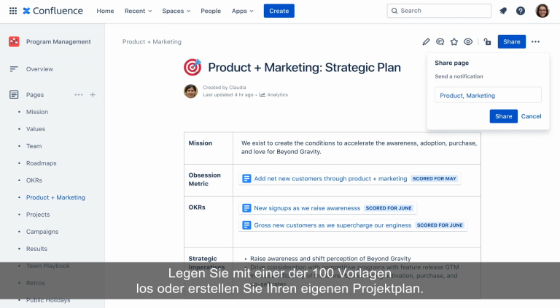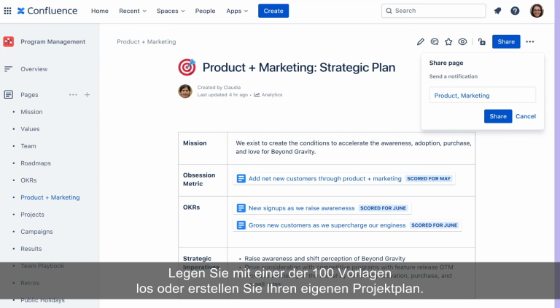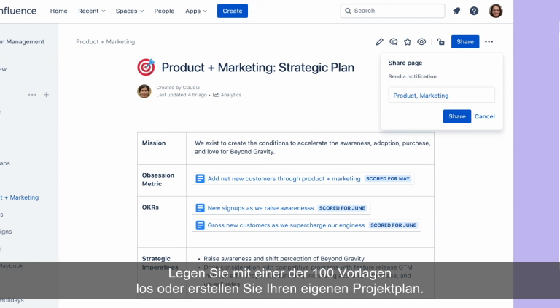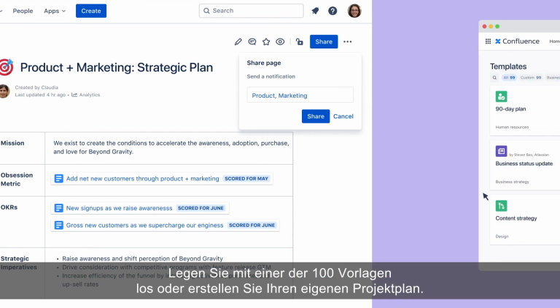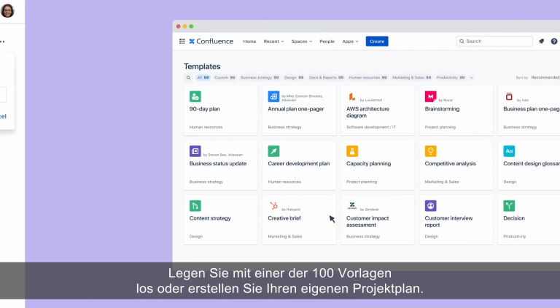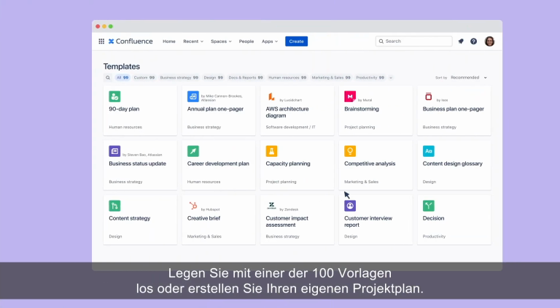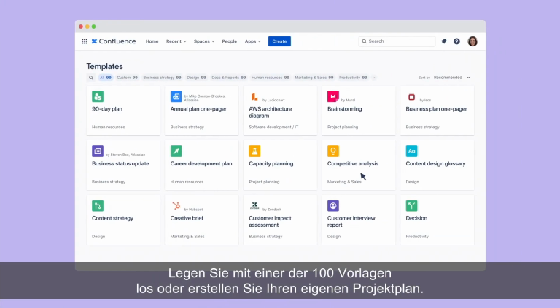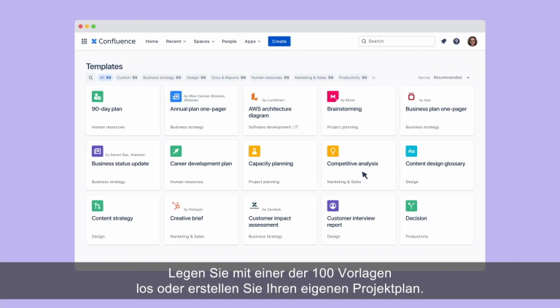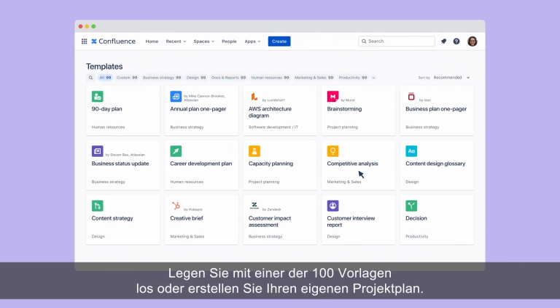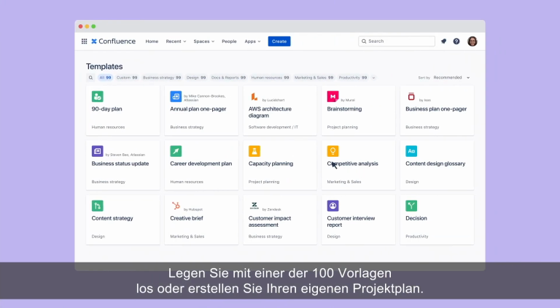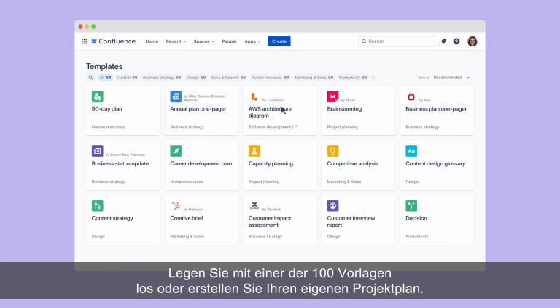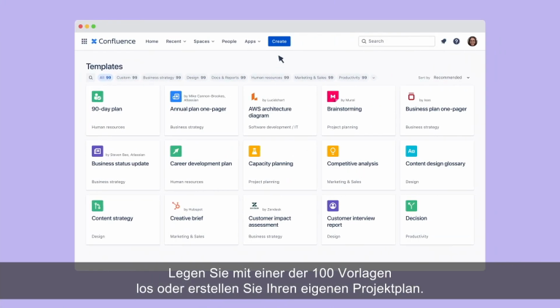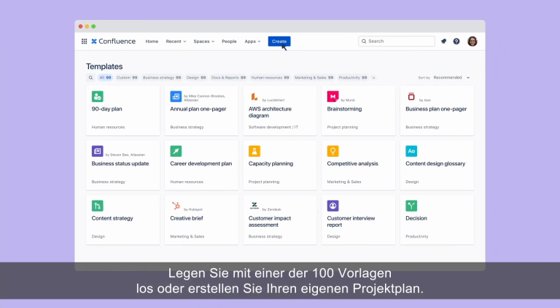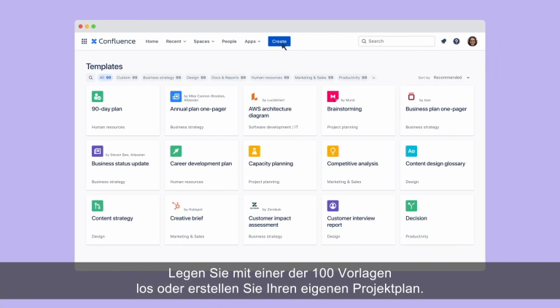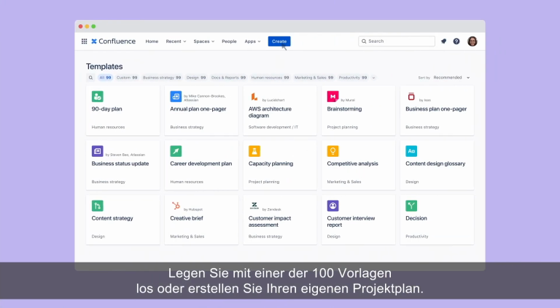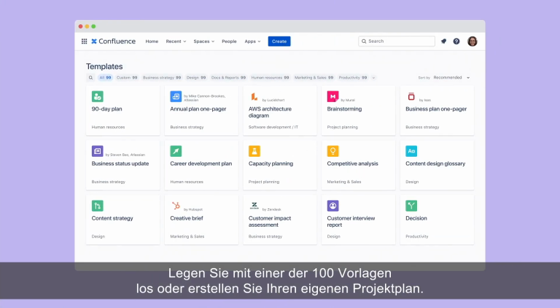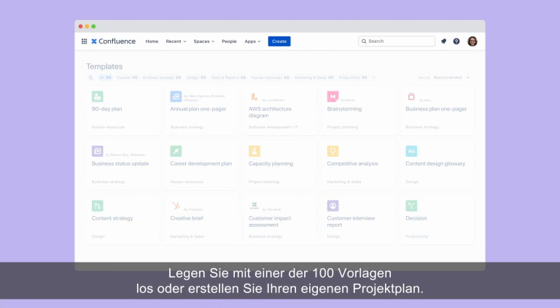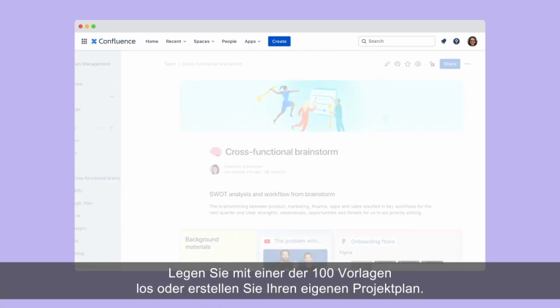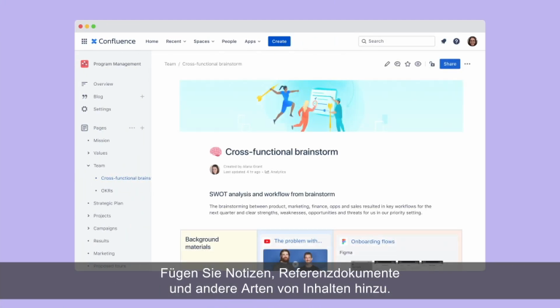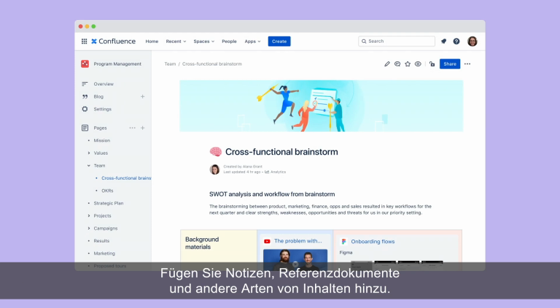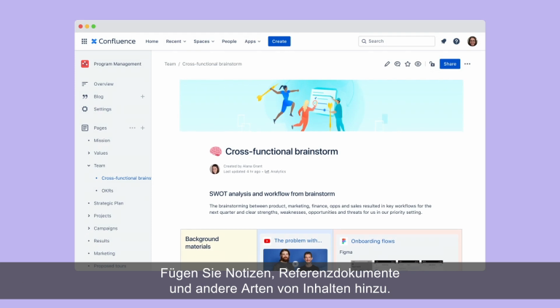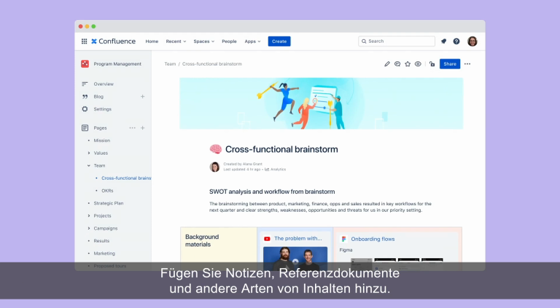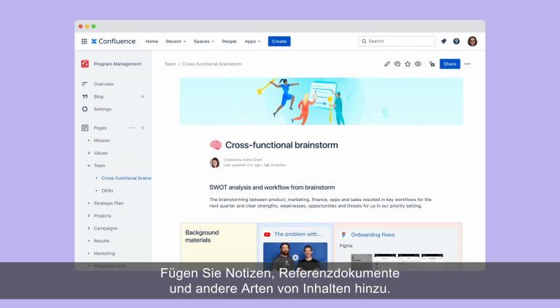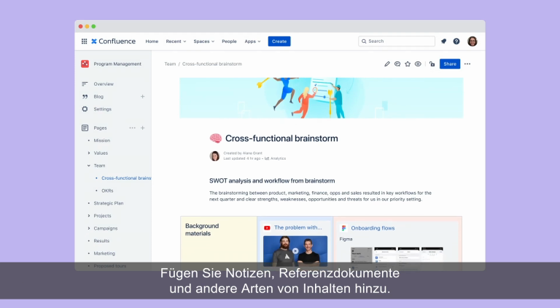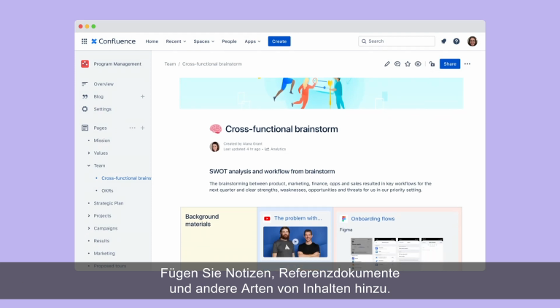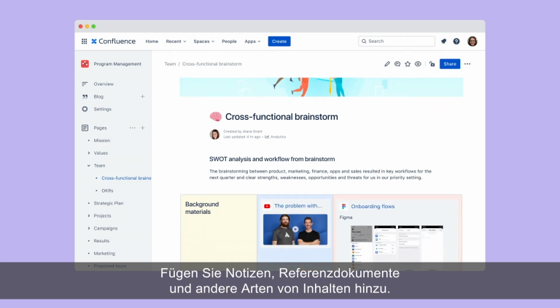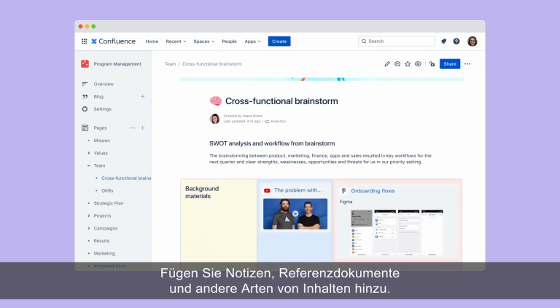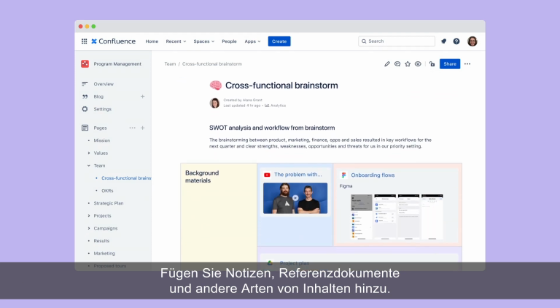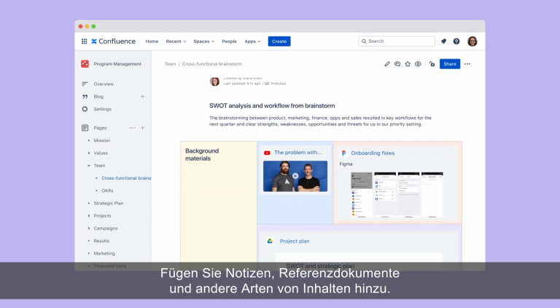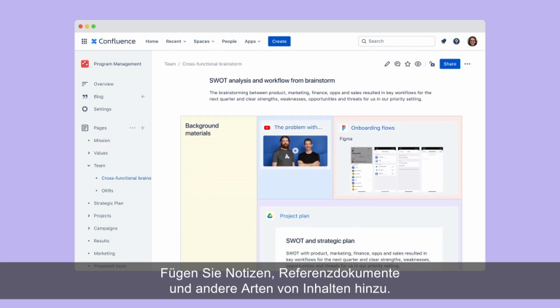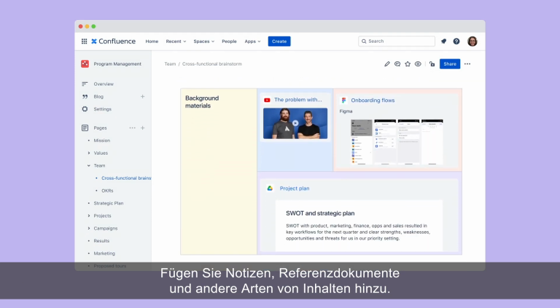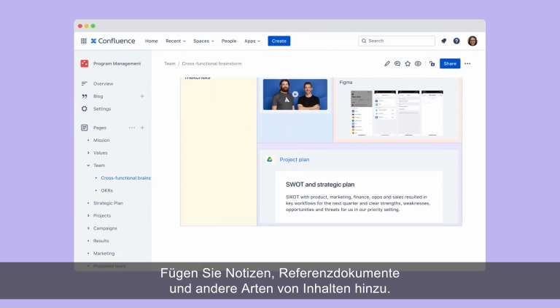Start with over 100 templates or create your own project plan. Include notes, reference docs, and all types of content.